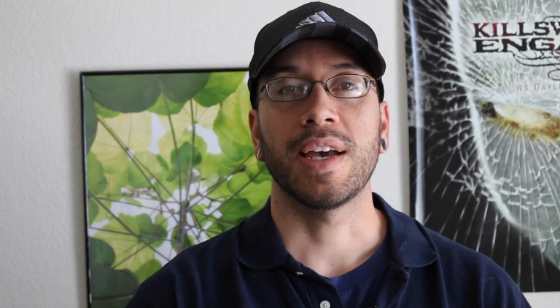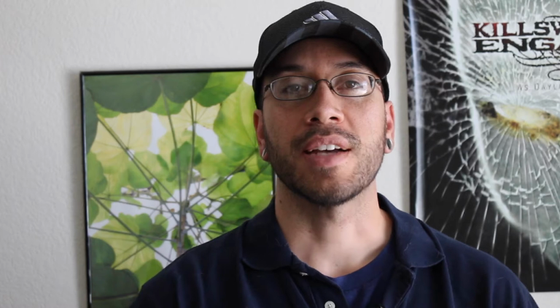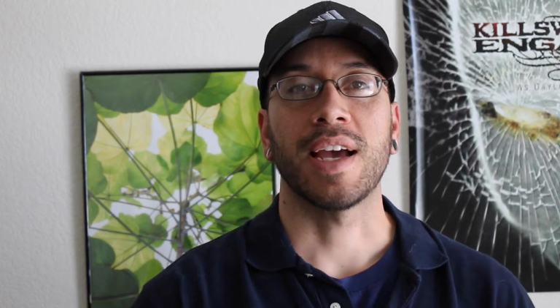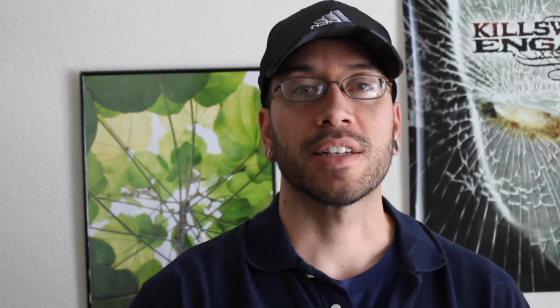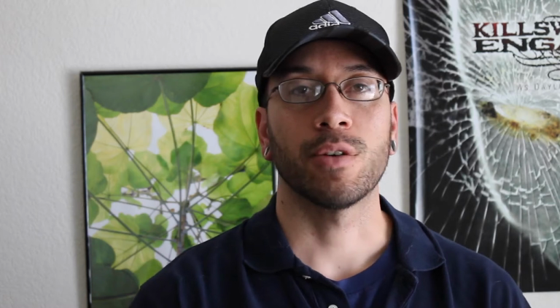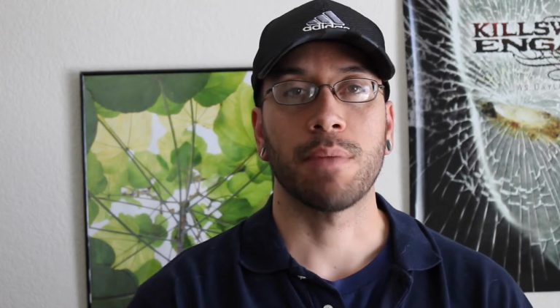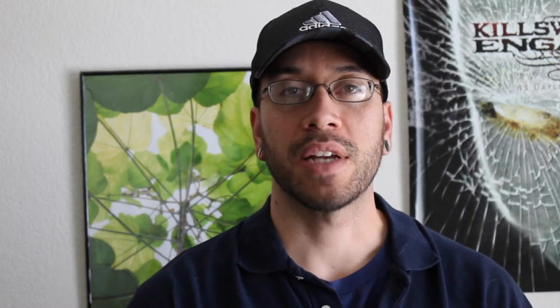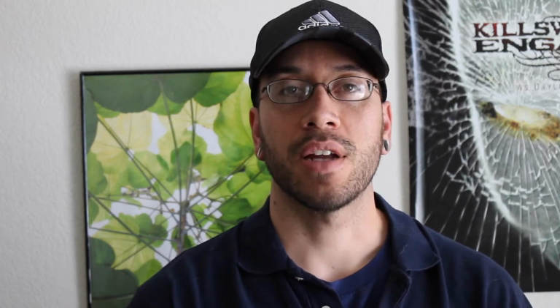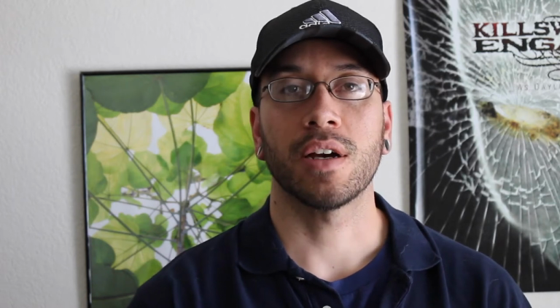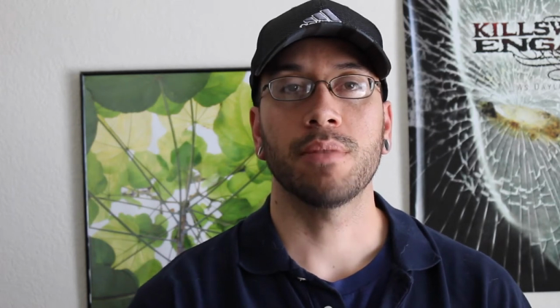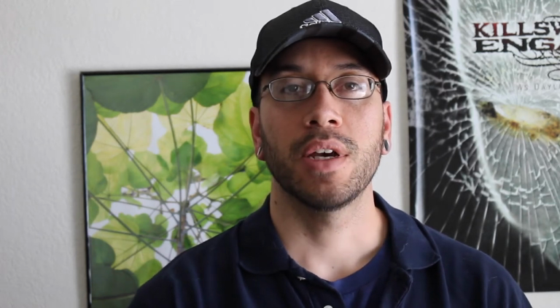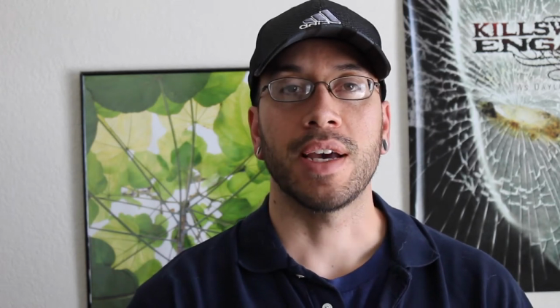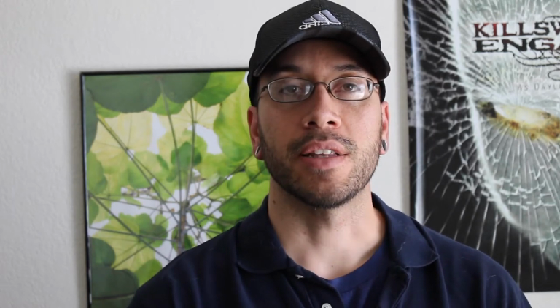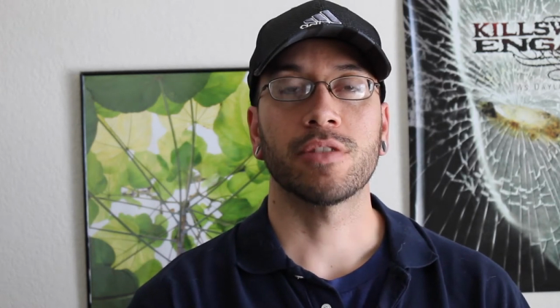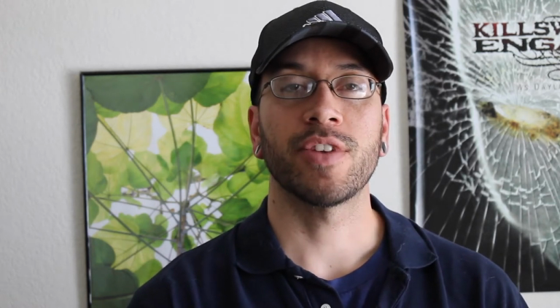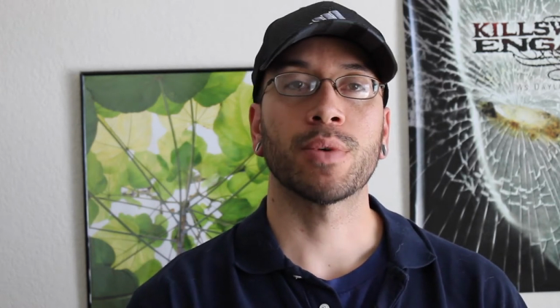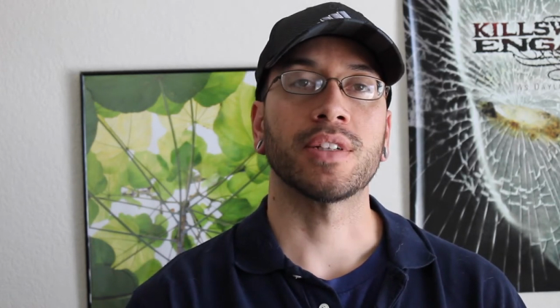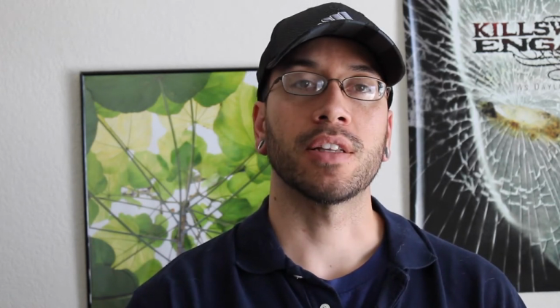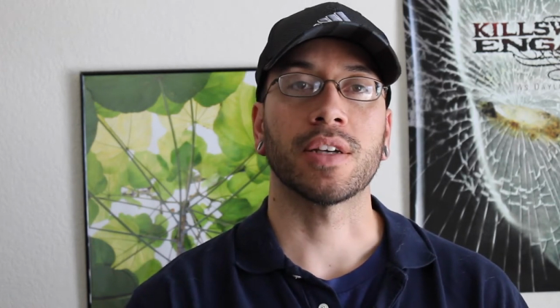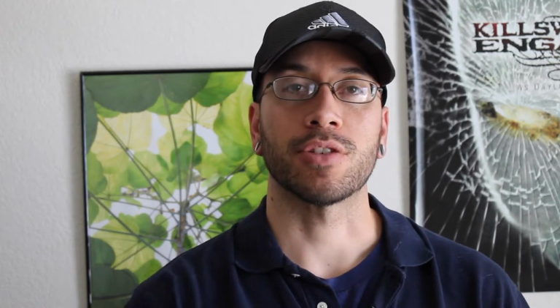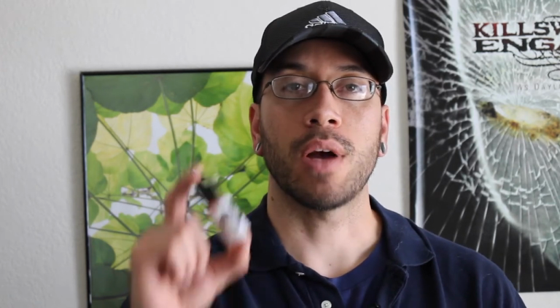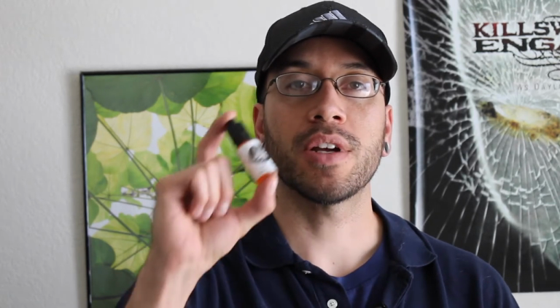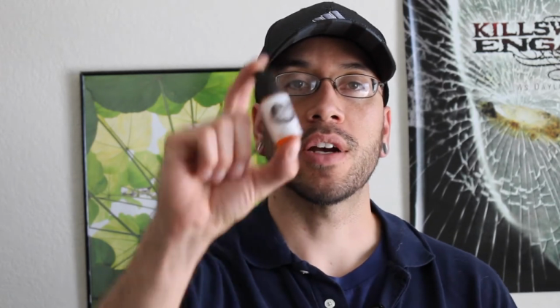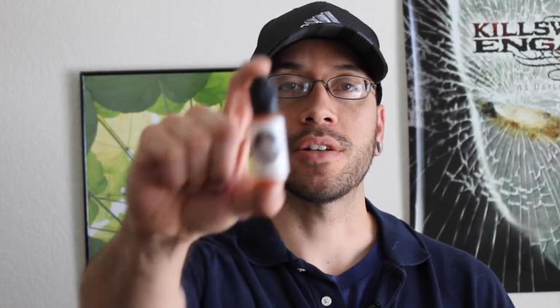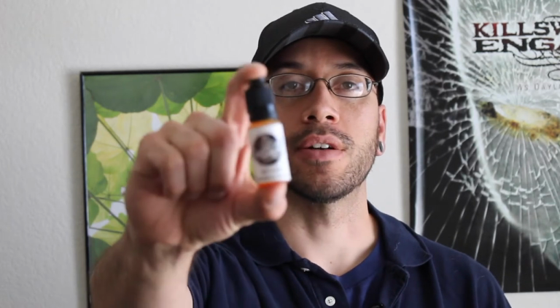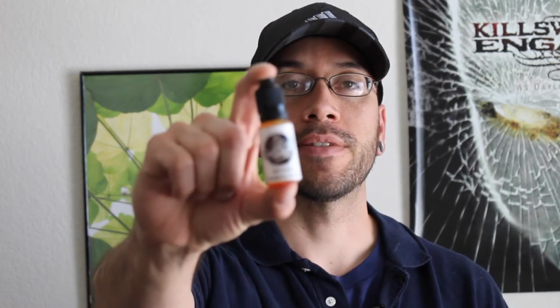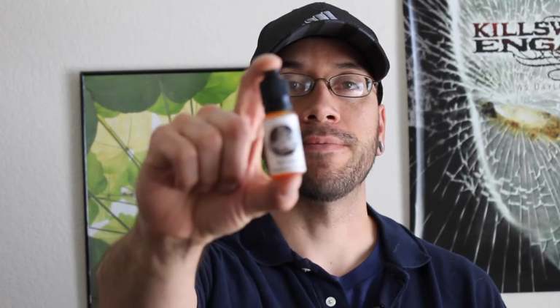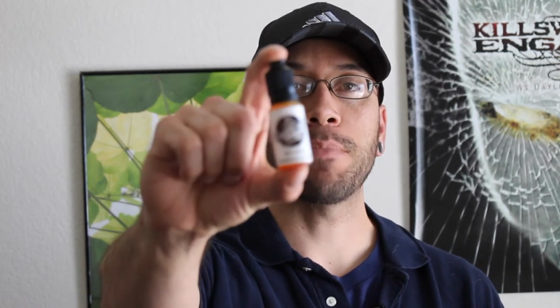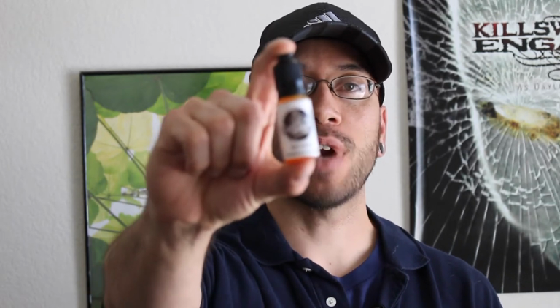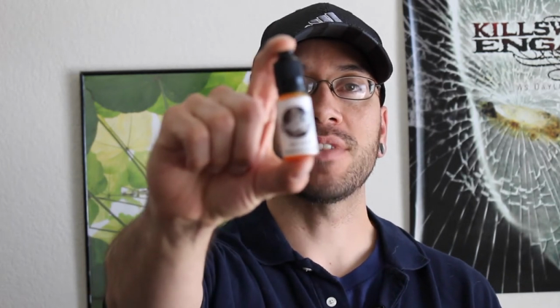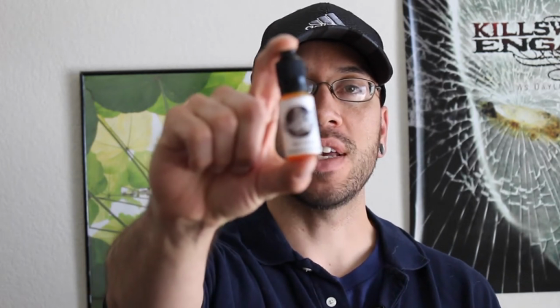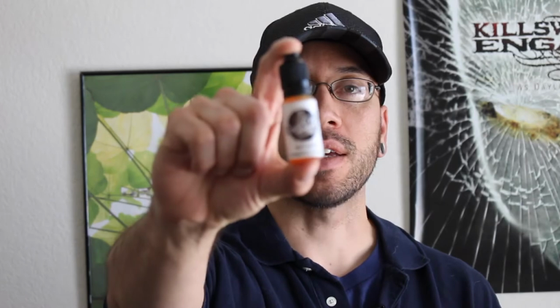Hey guys, Alex here with VapePassion.com and in this review we're going to take a look at Strawberry Custard from VapeCraft Inc.